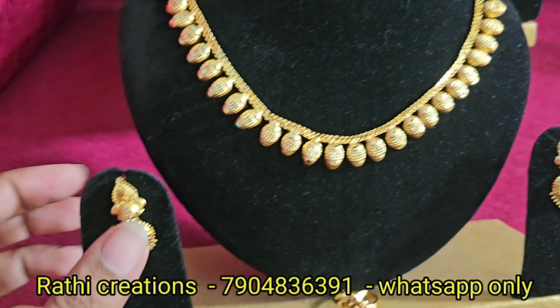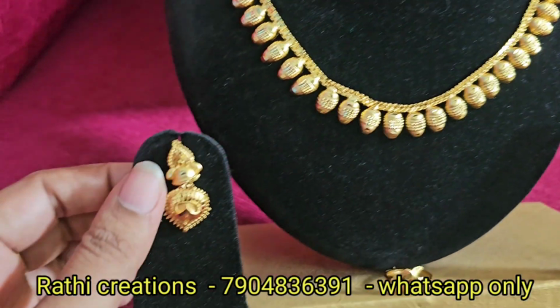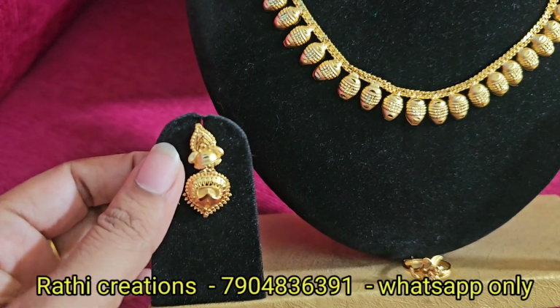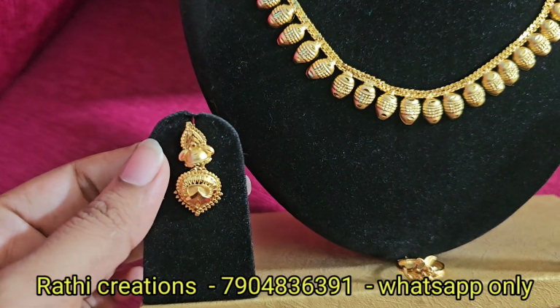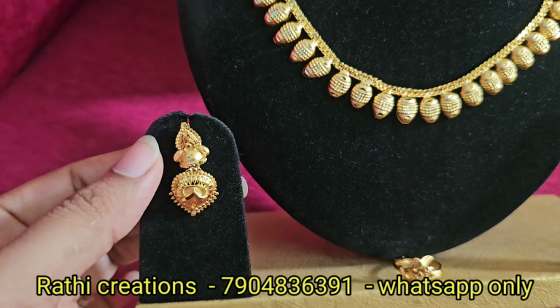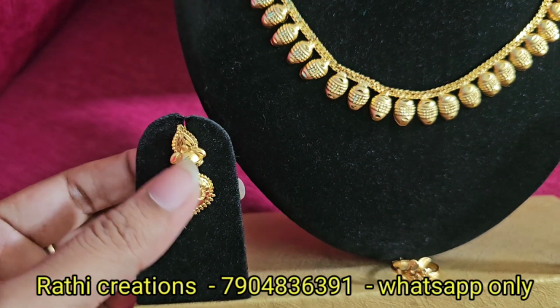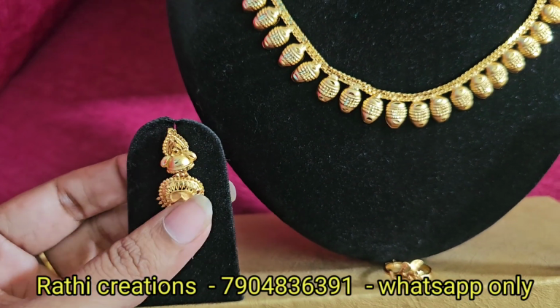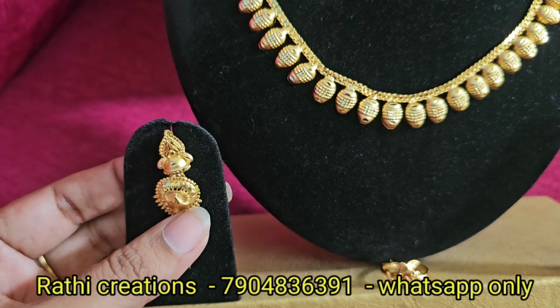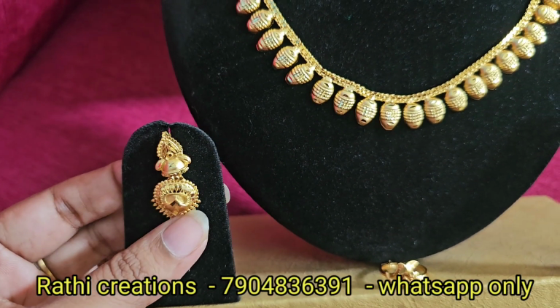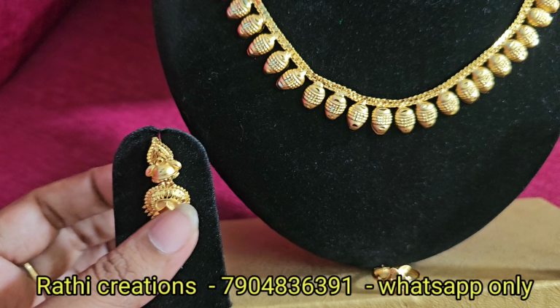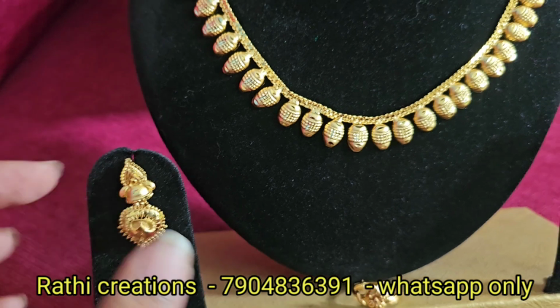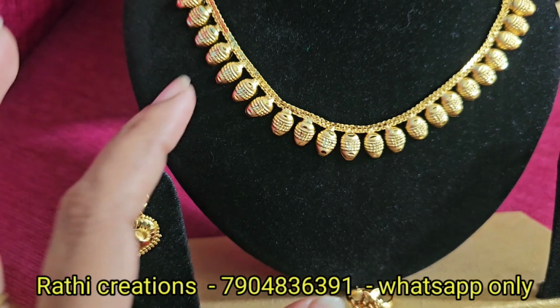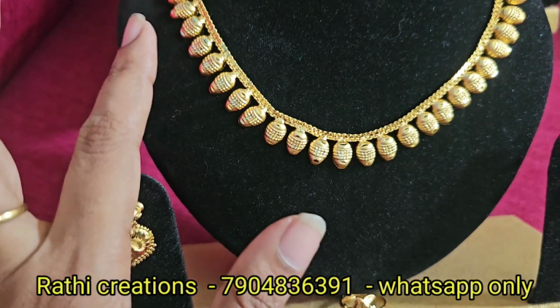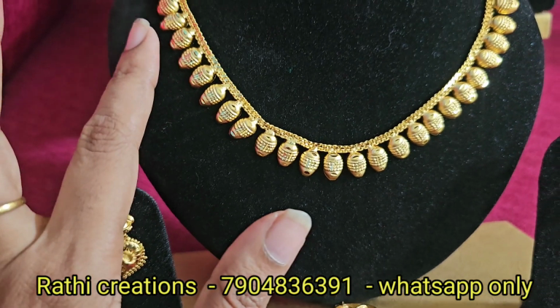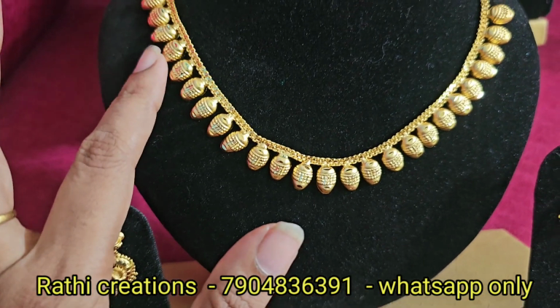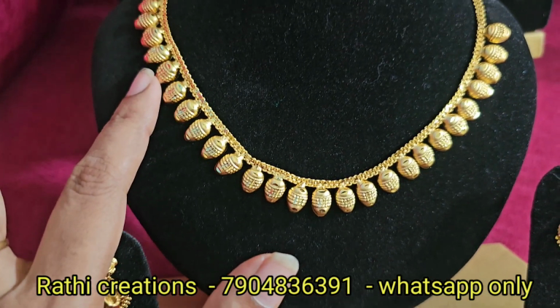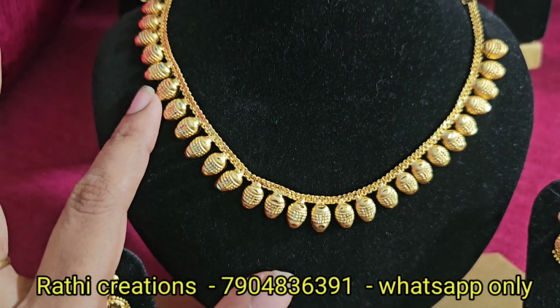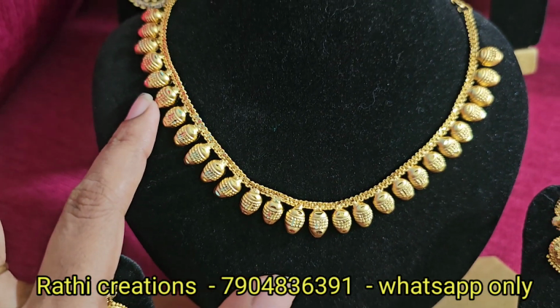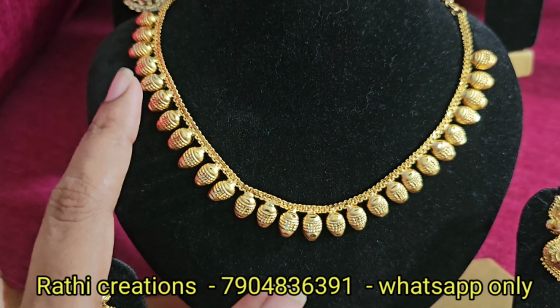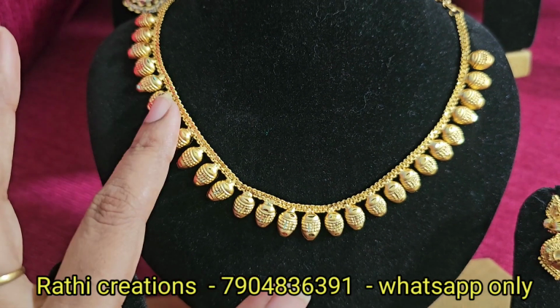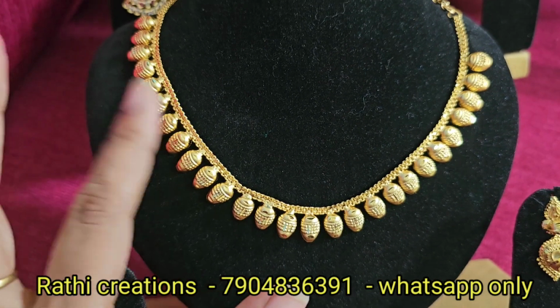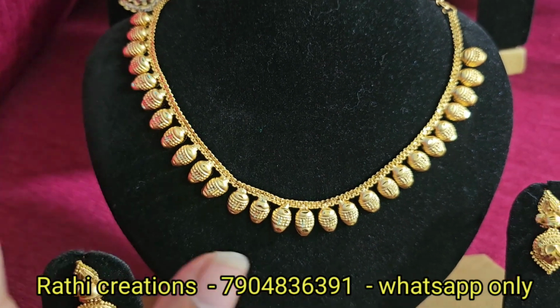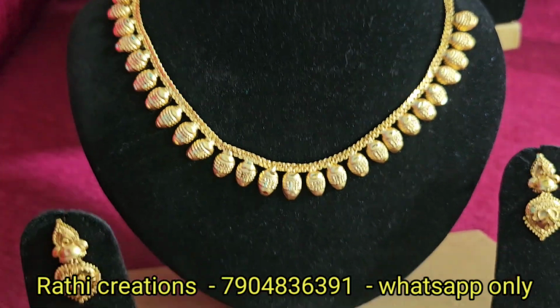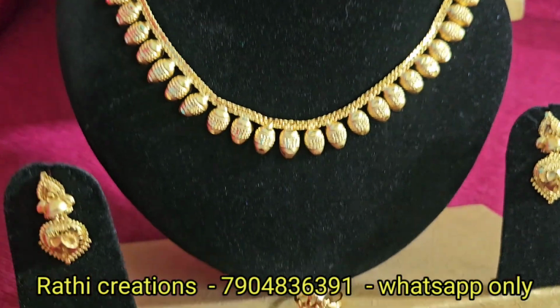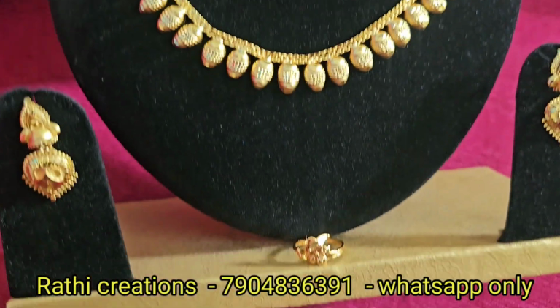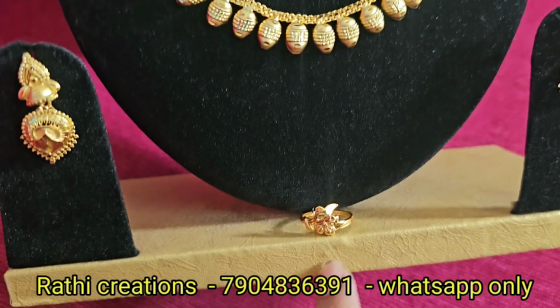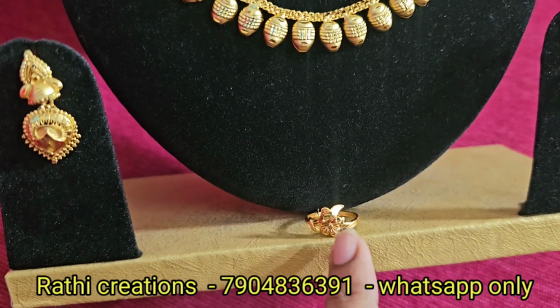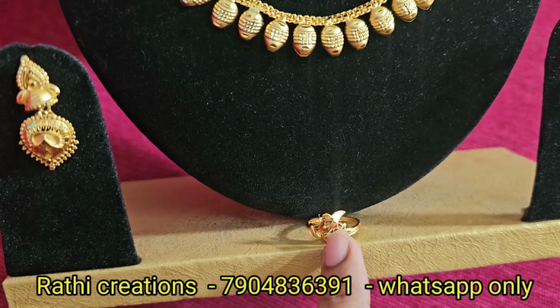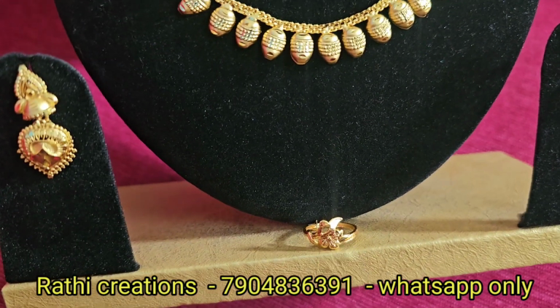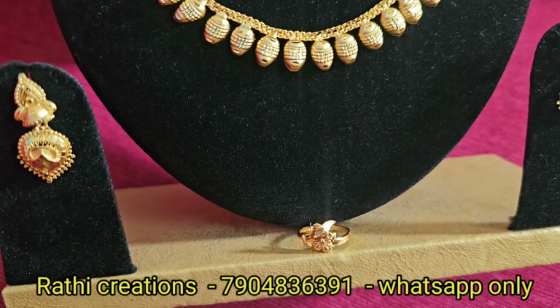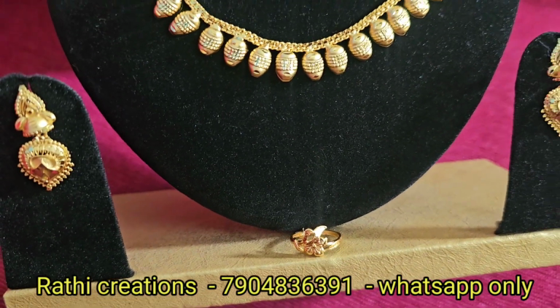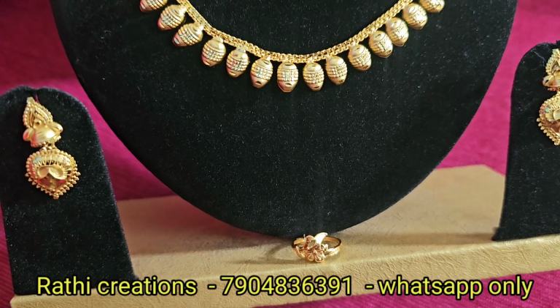In the Kerala pattern necklace with adjustable back chain. In the earrings, 250. And then 599 in the necklace and then 150 in the earrings.